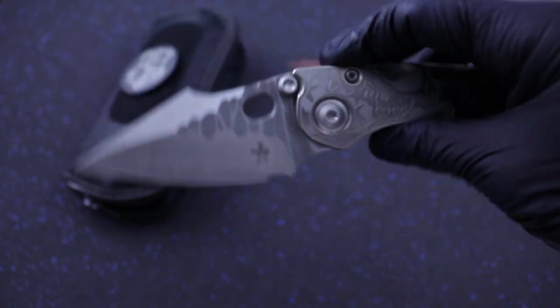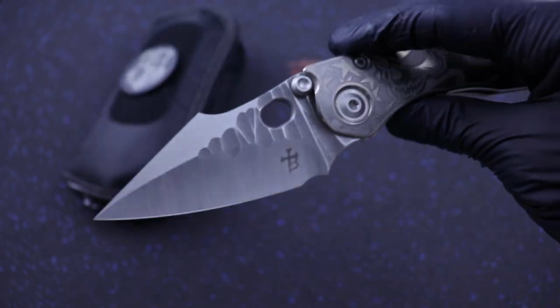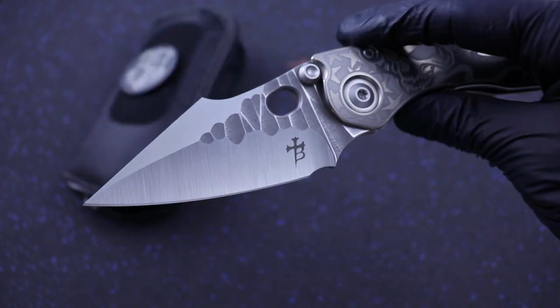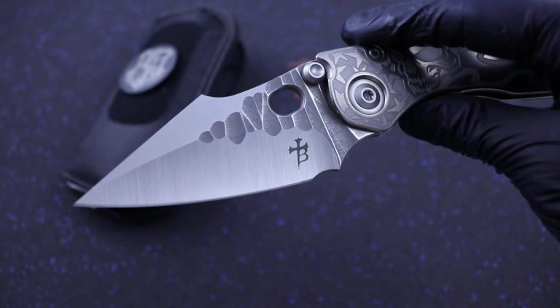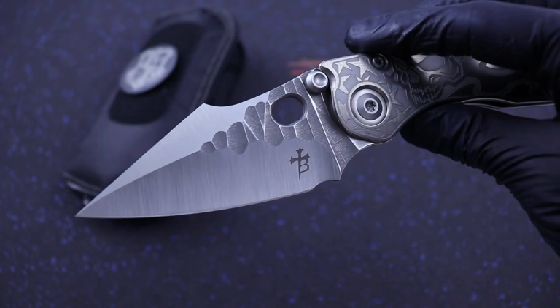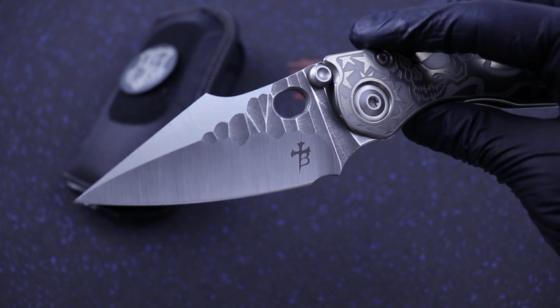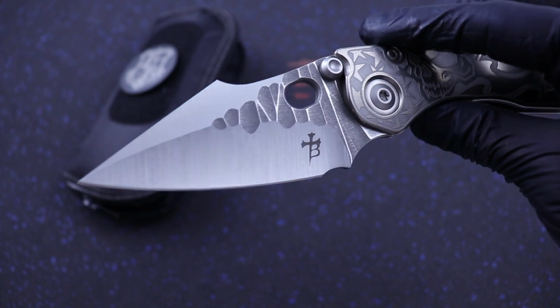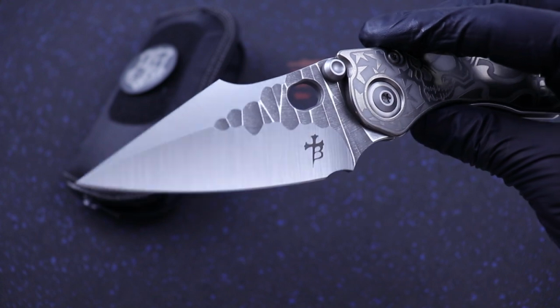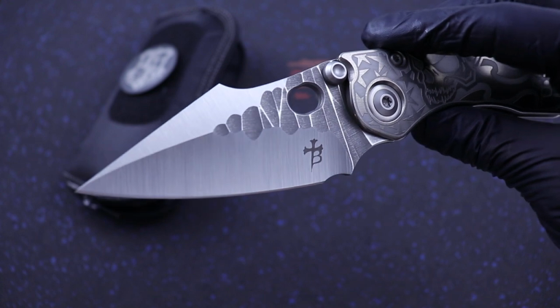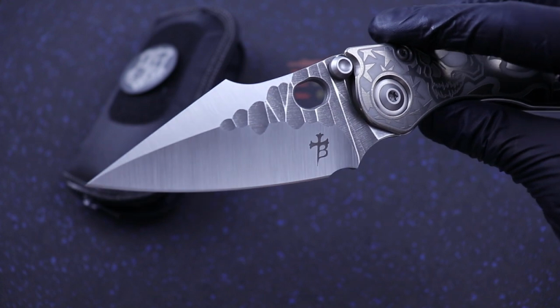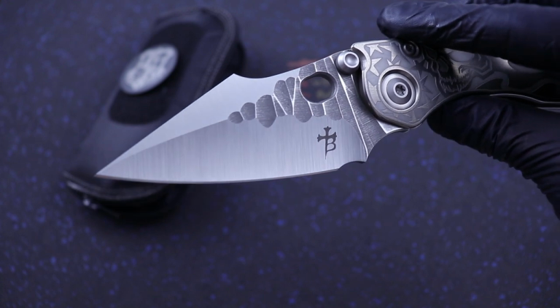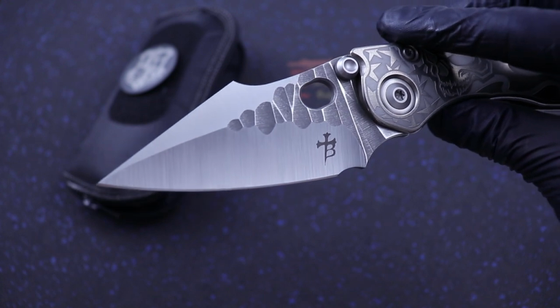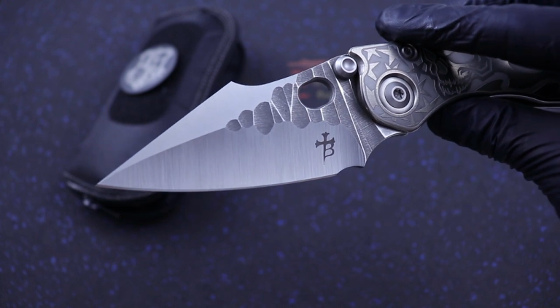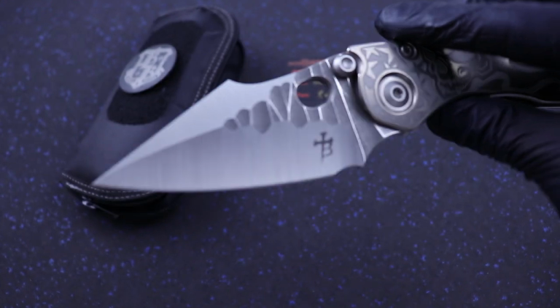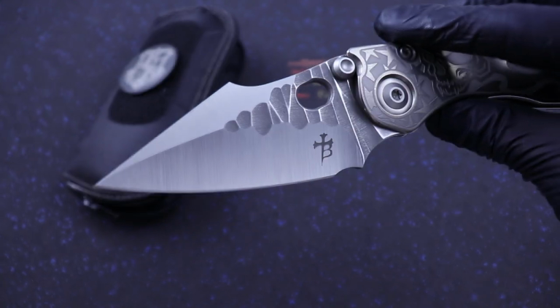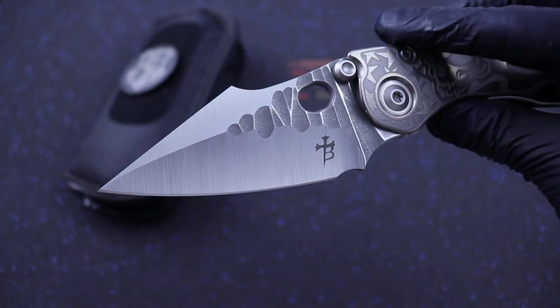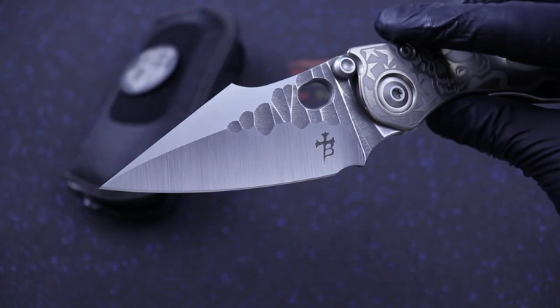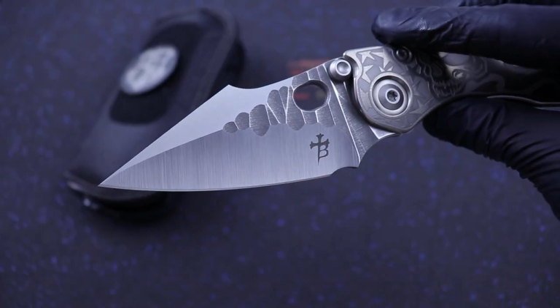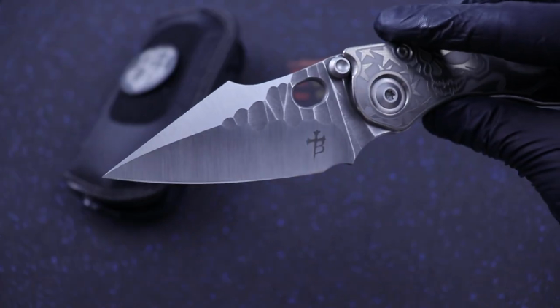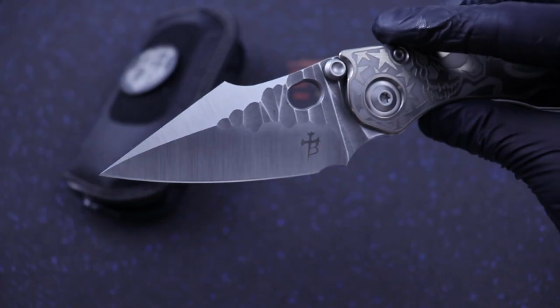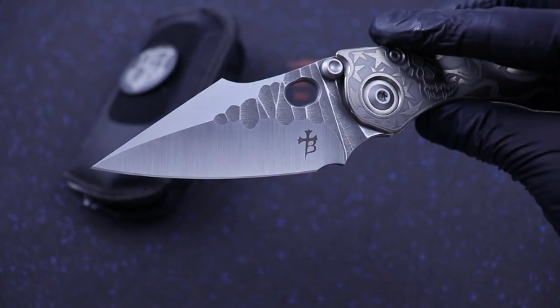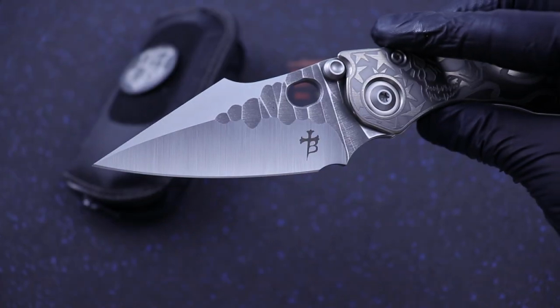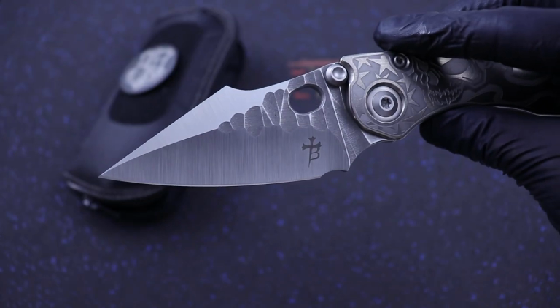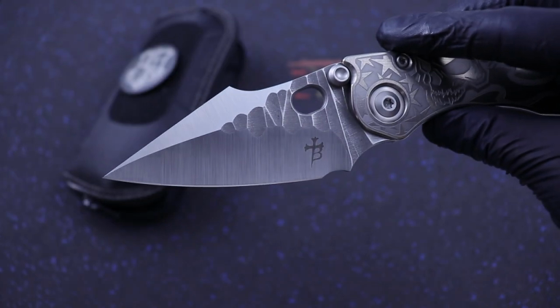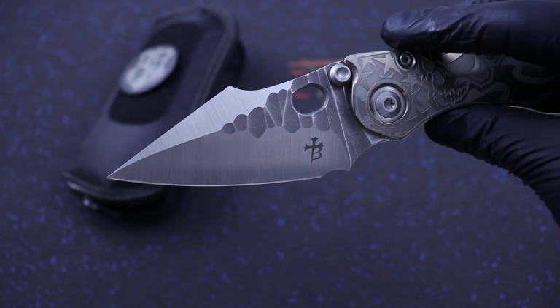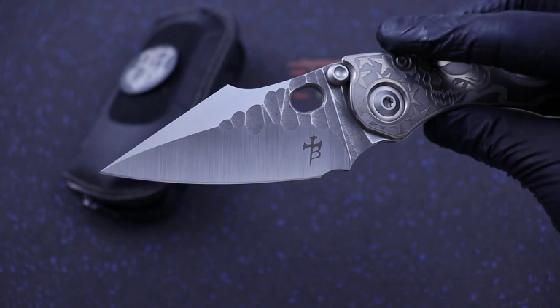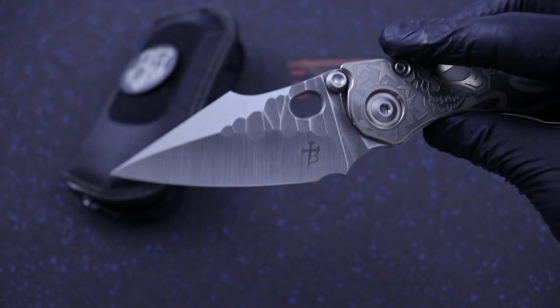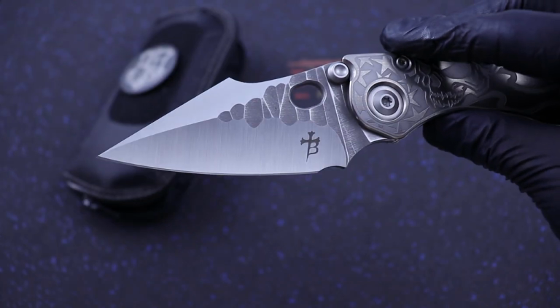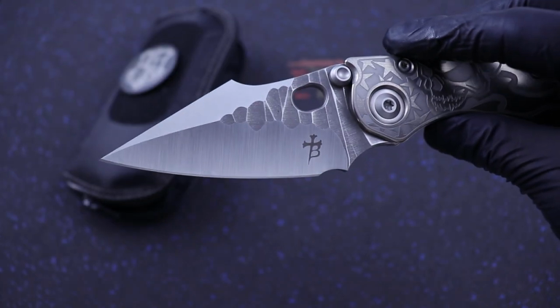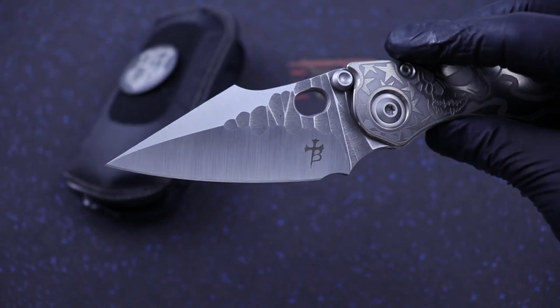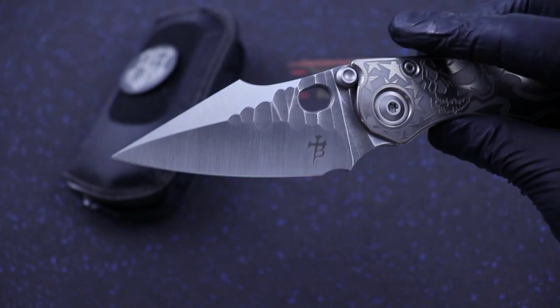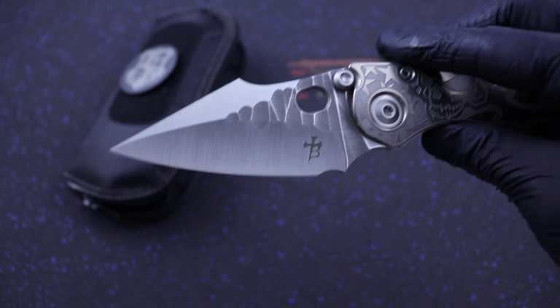Not good flipping with gloves on. Satin M390, signature Vorka pattern on the blade.